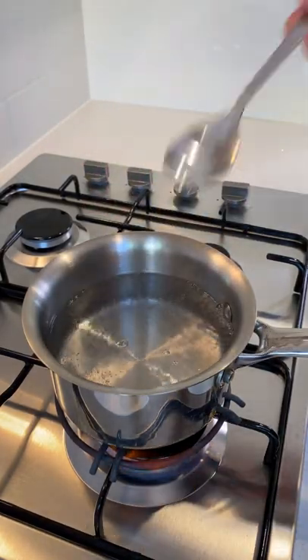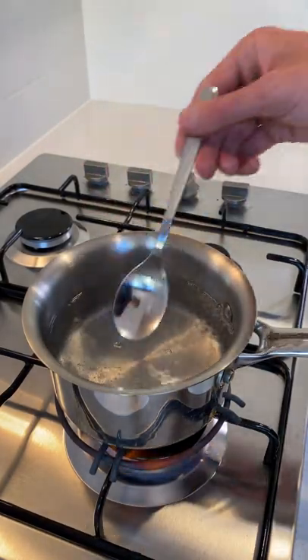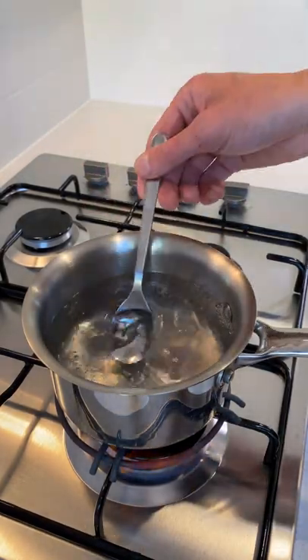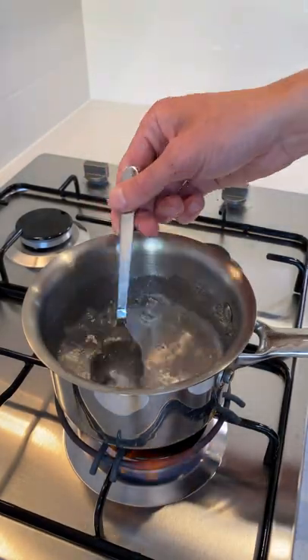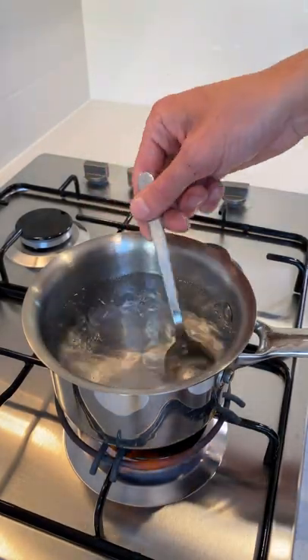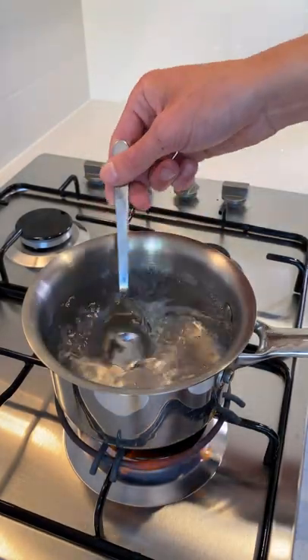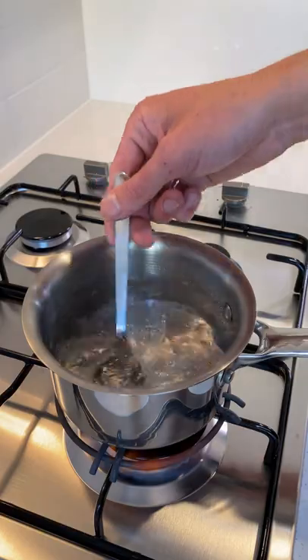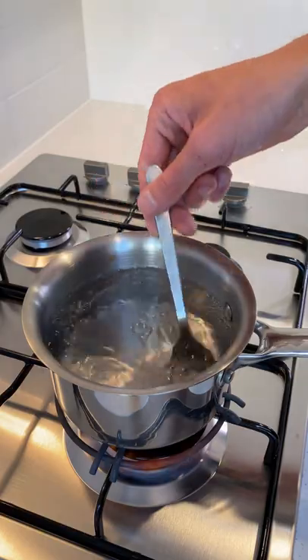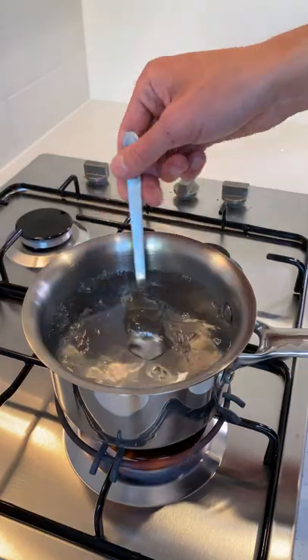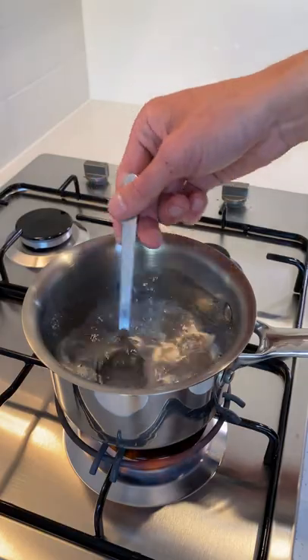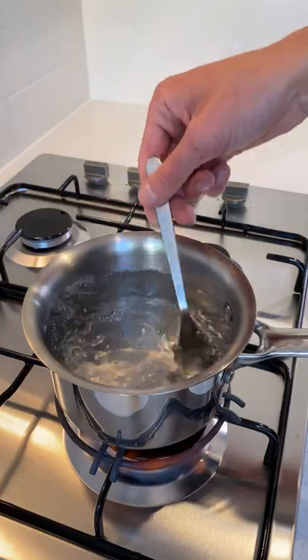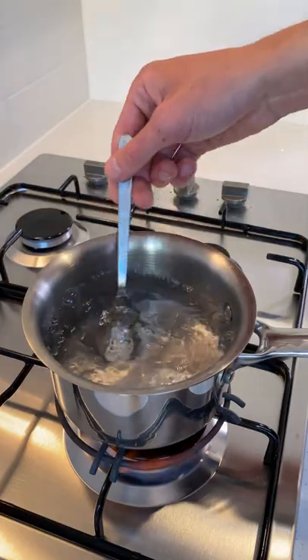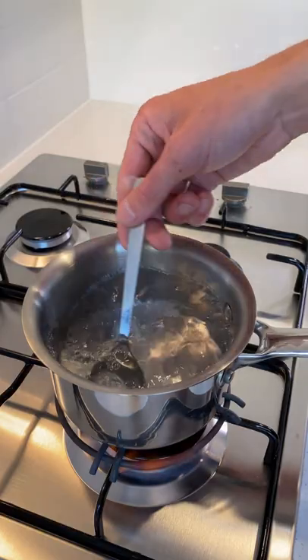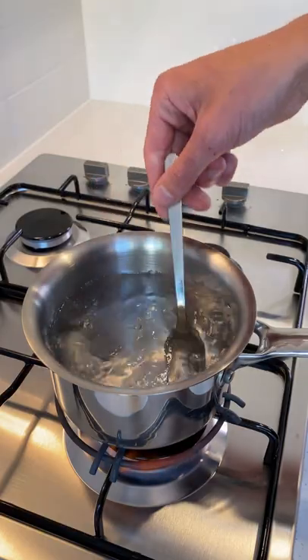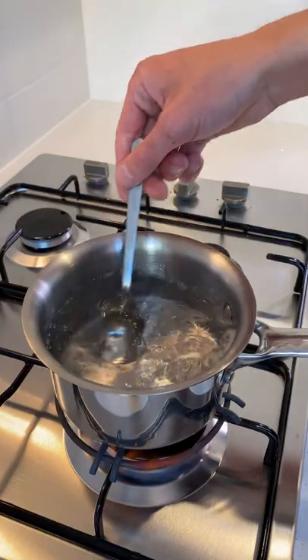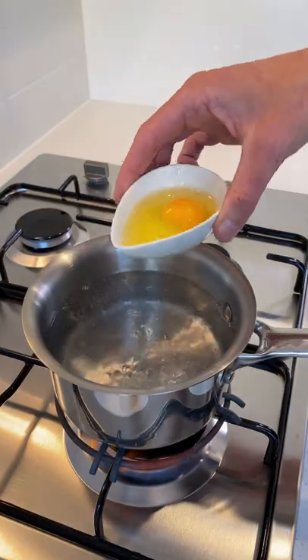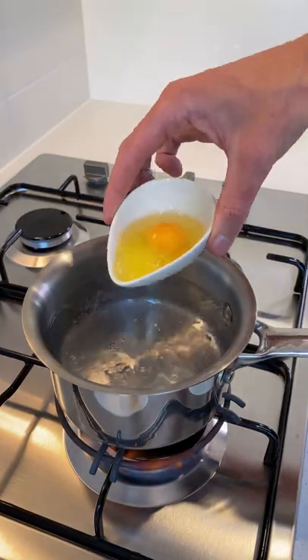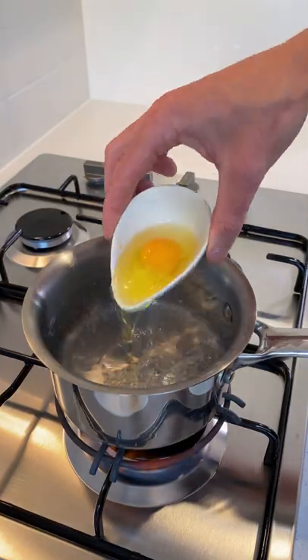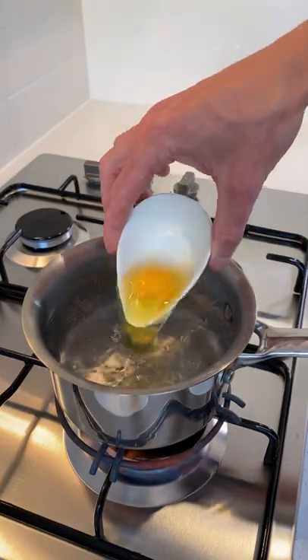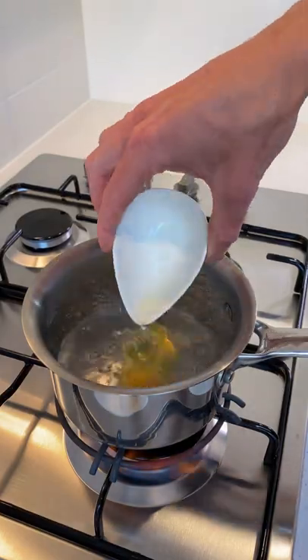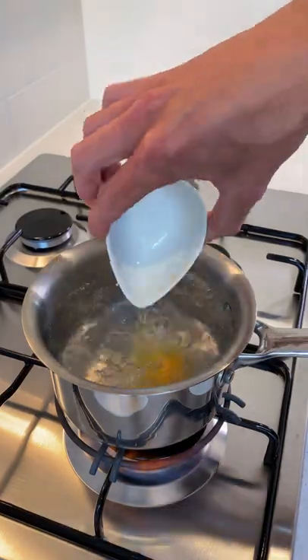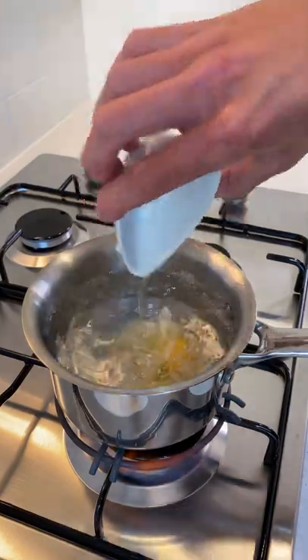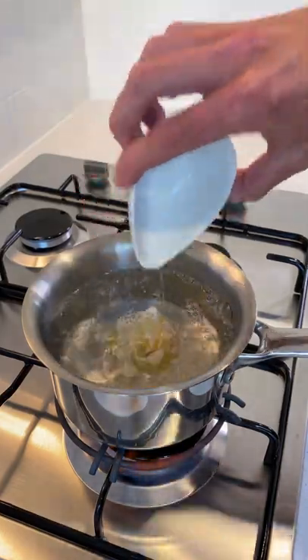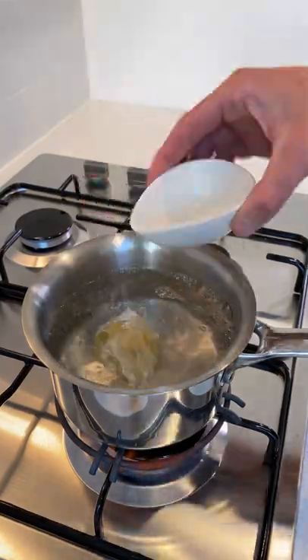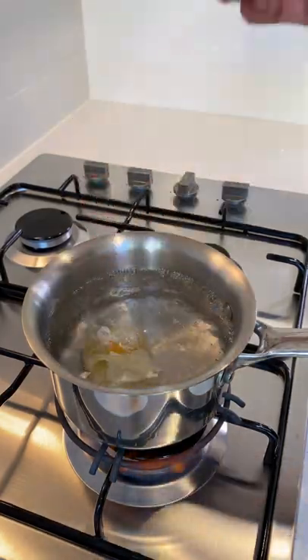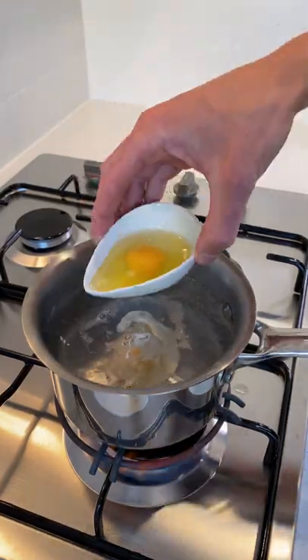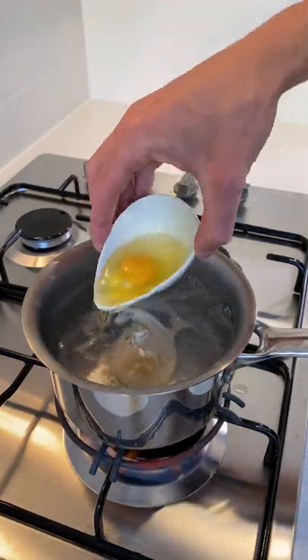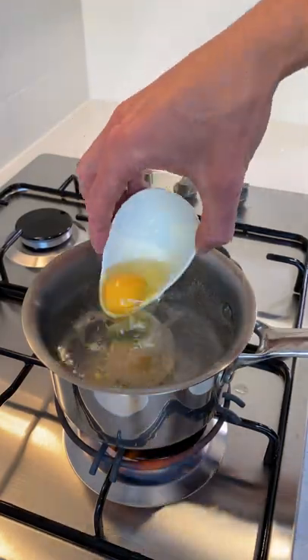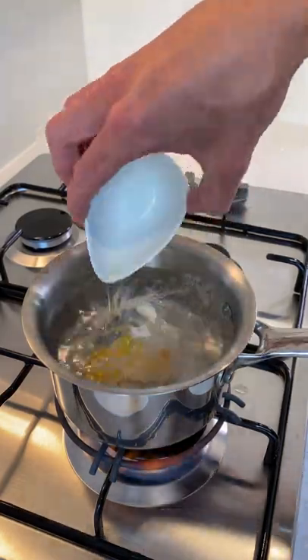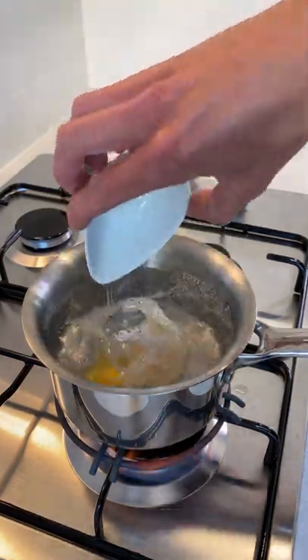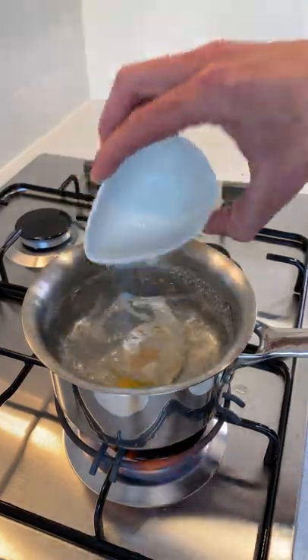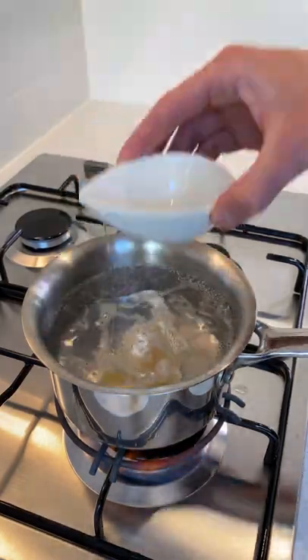Using a spoon, stir the water to create a vortex, to which we can then add our eggs into the center and poach them for two and a half minutes.